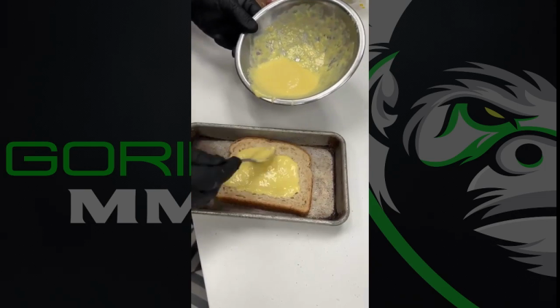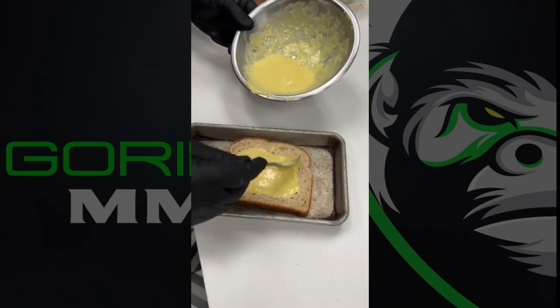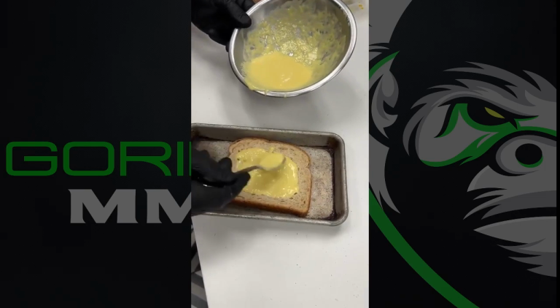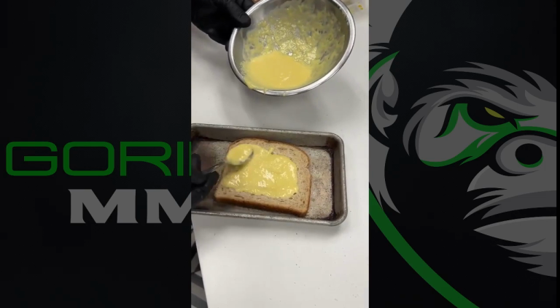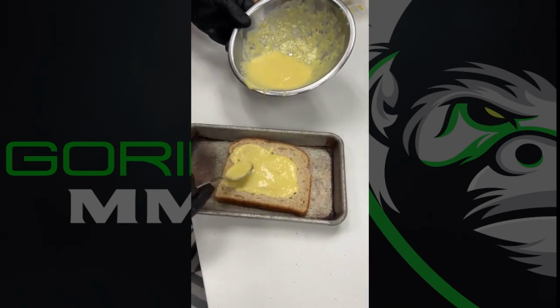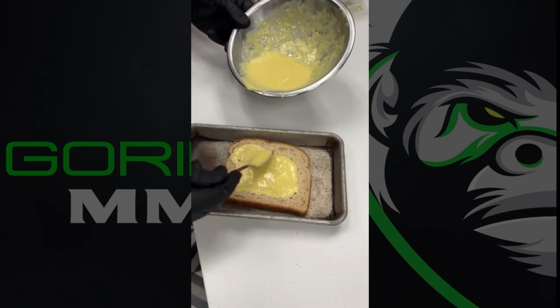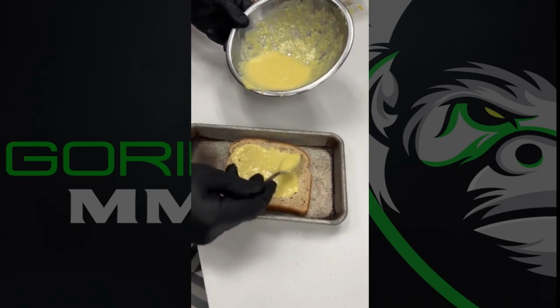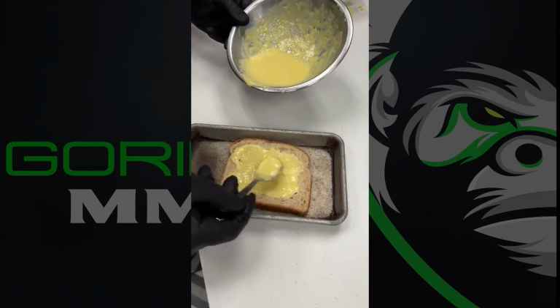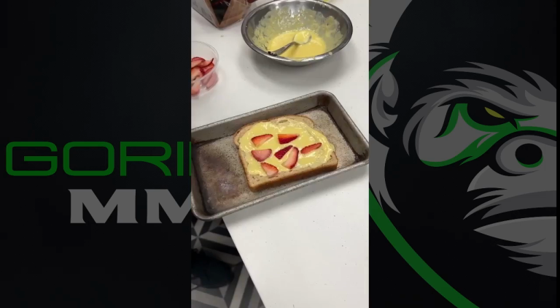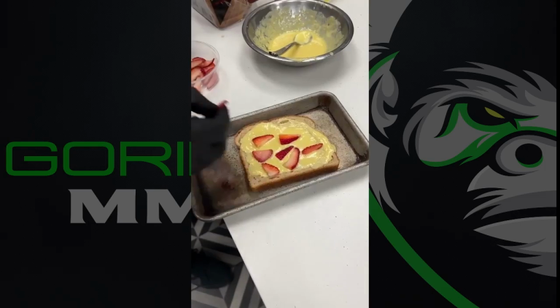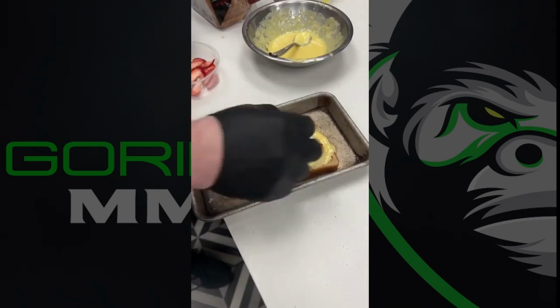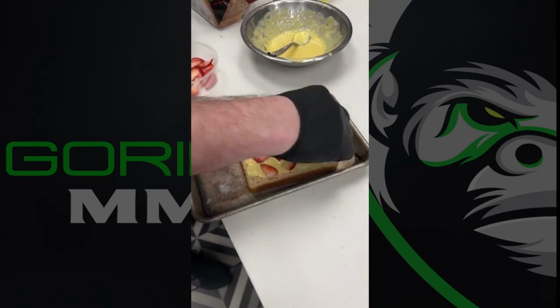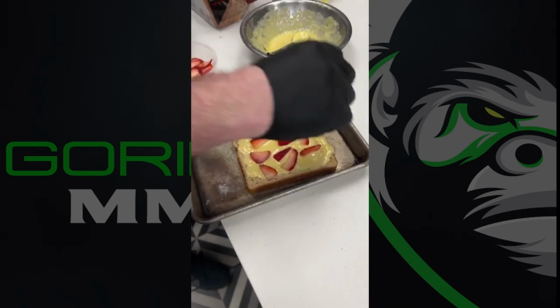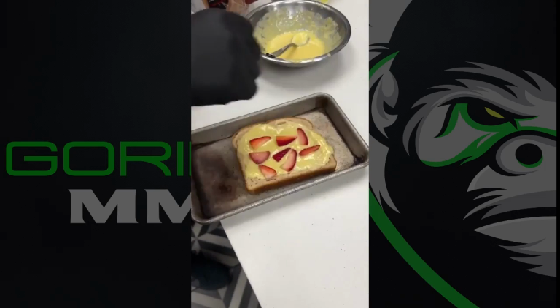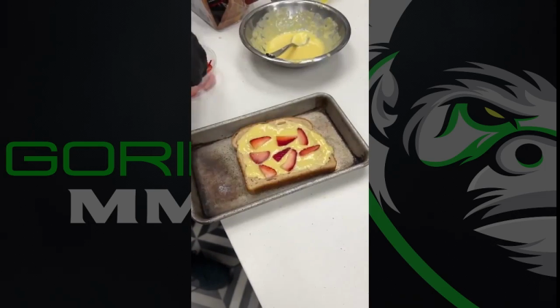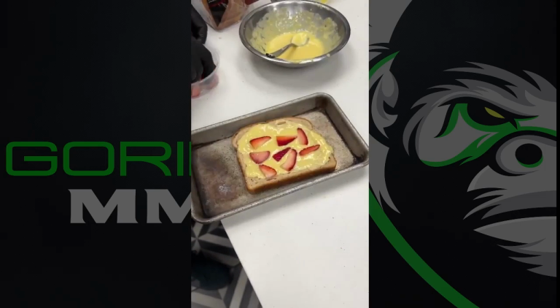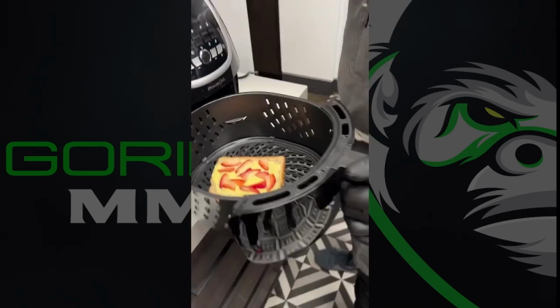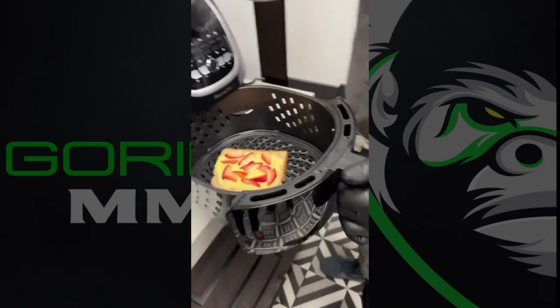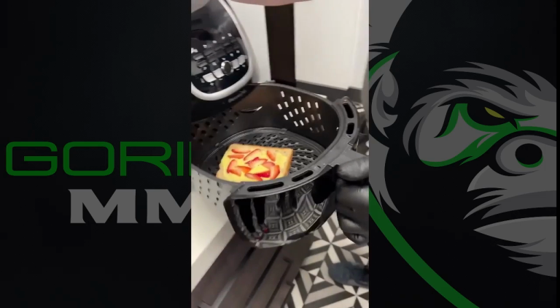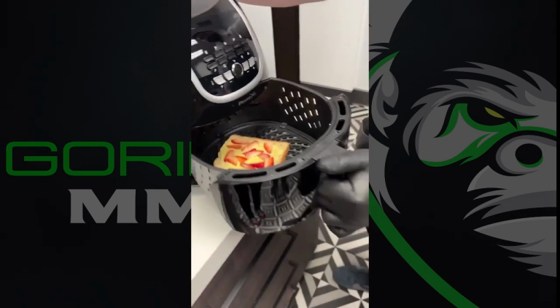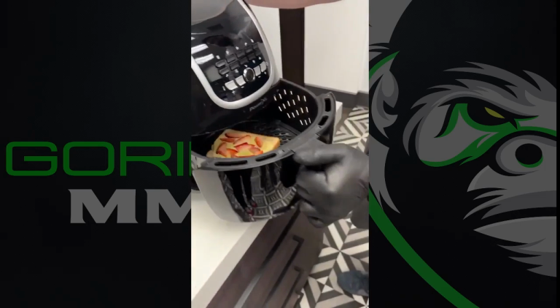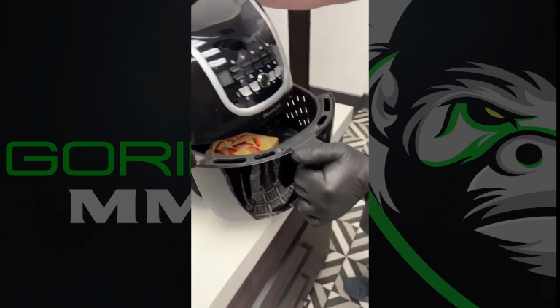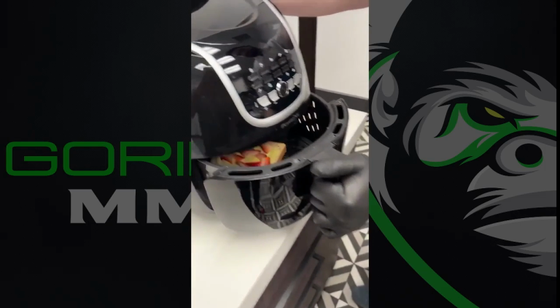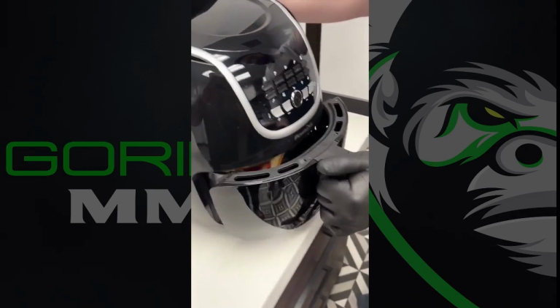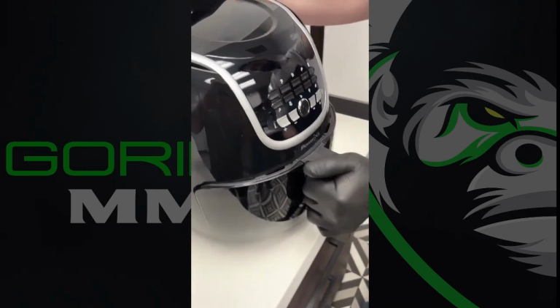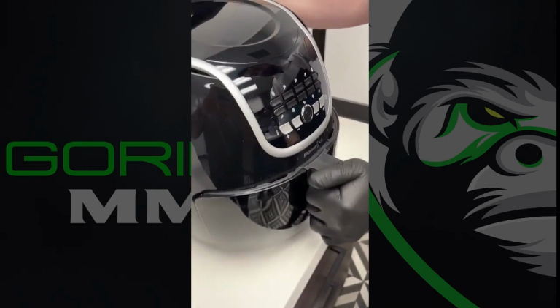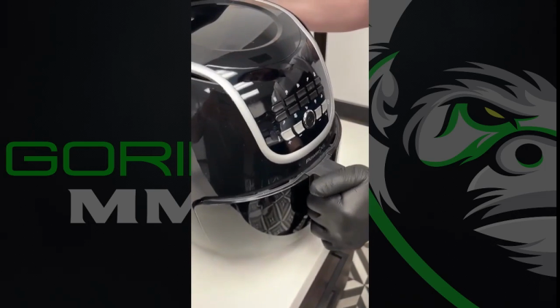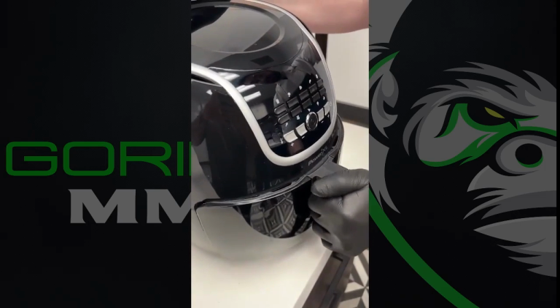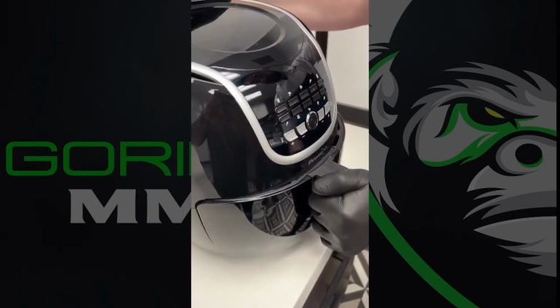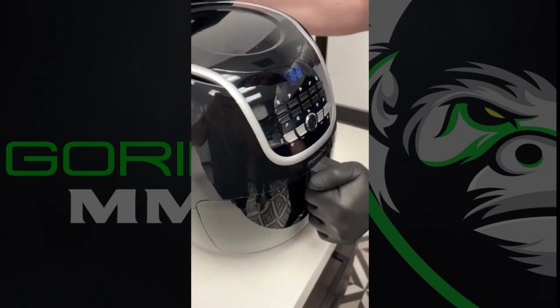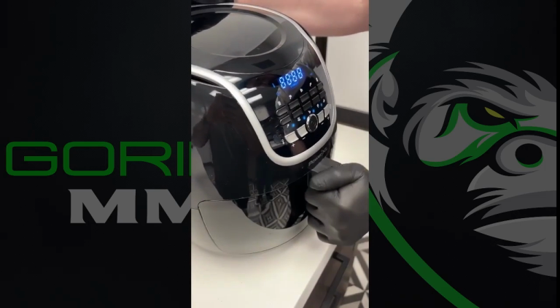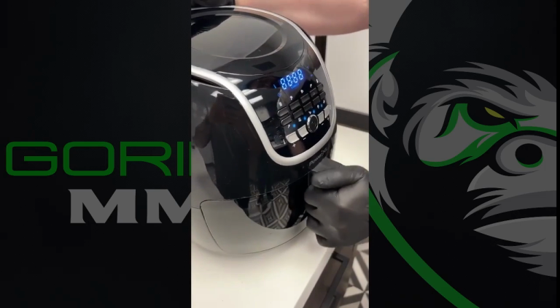Pour it over a slice of bread, add sliced strawberries, and air fry it at 350 for eight minutes.